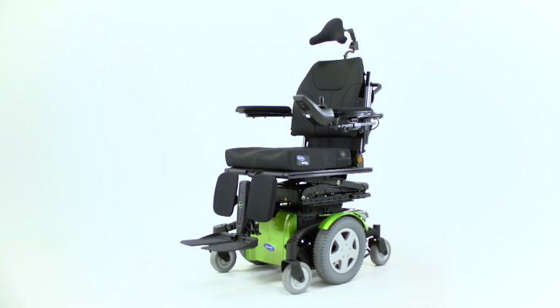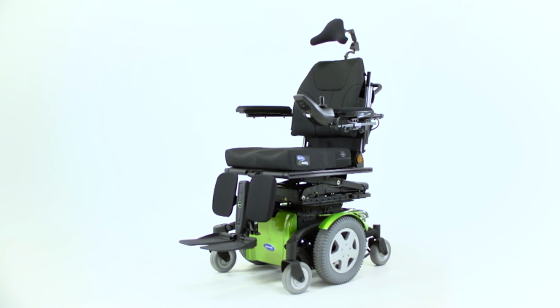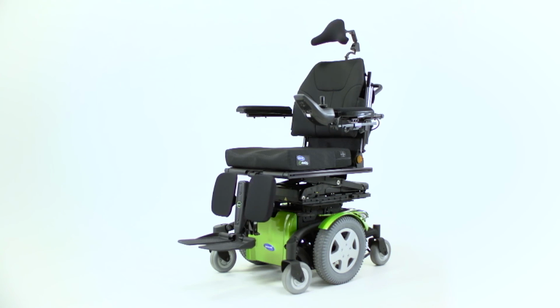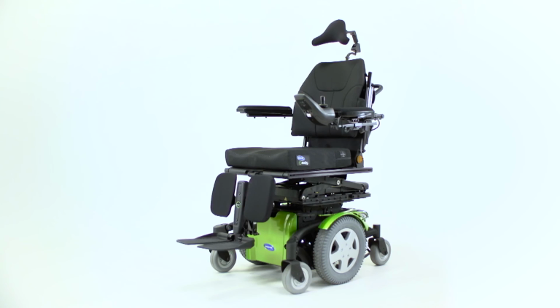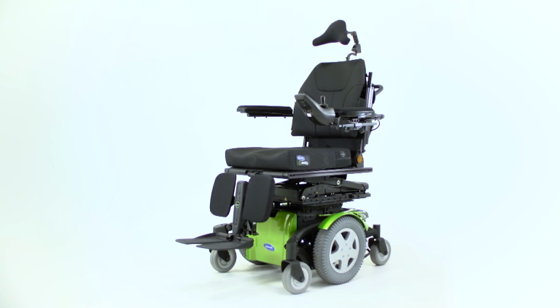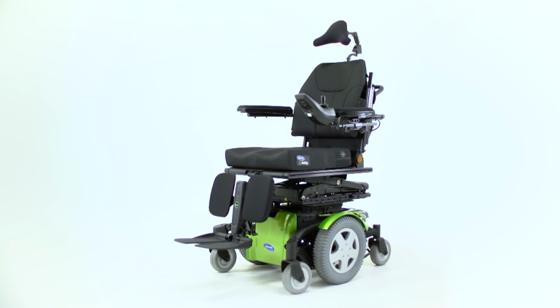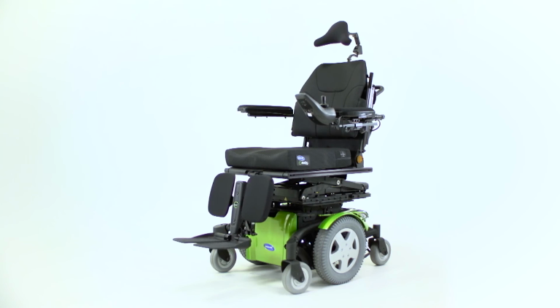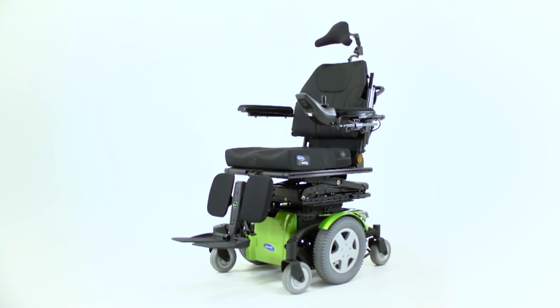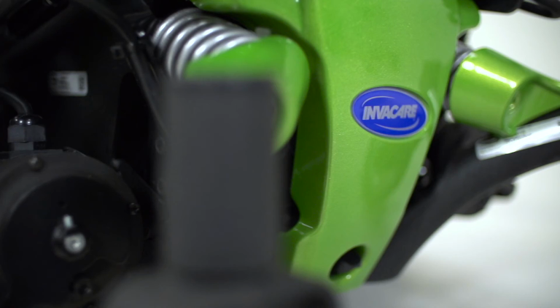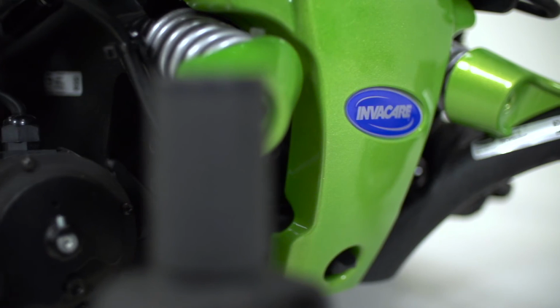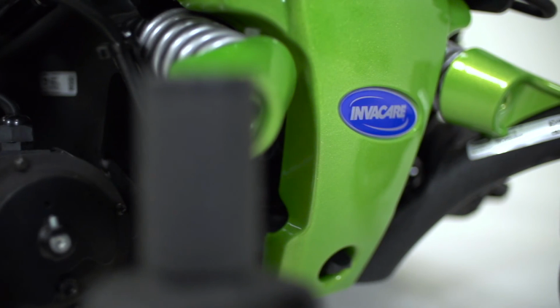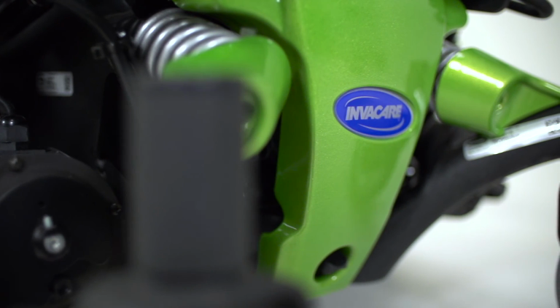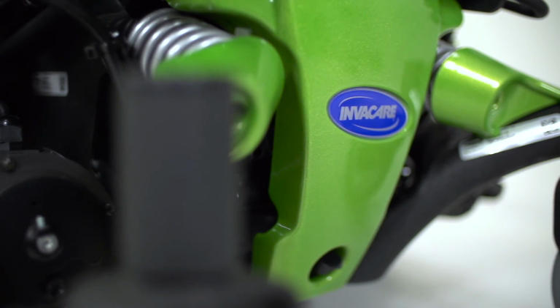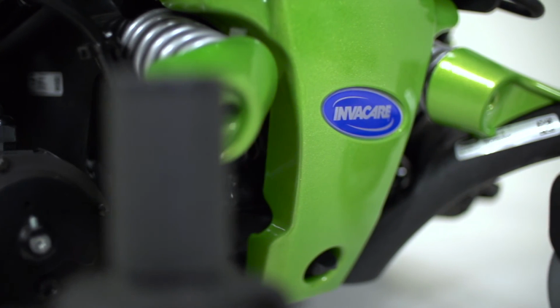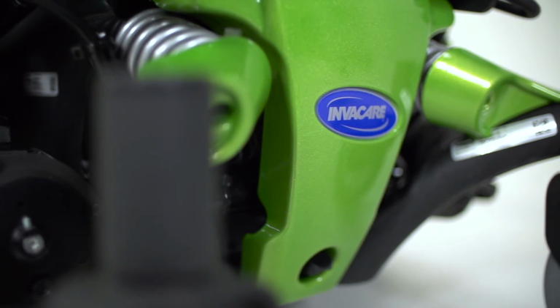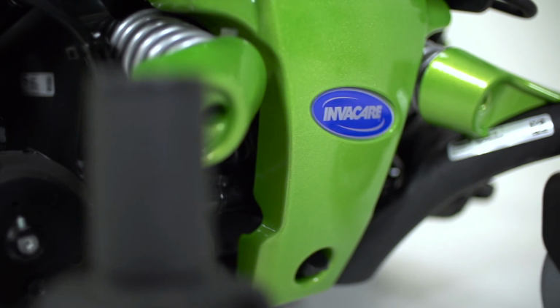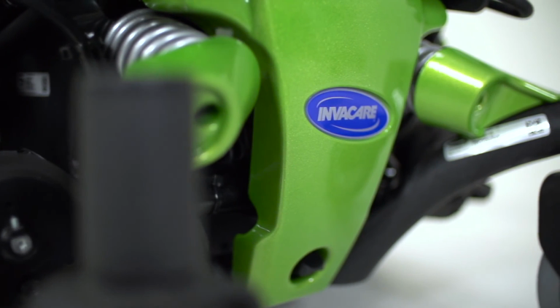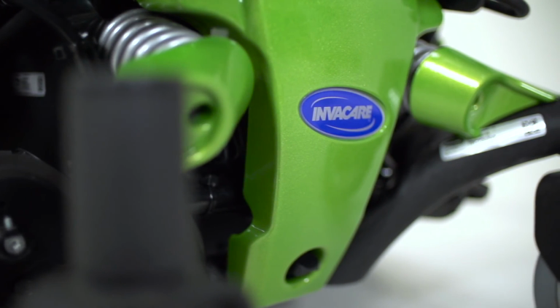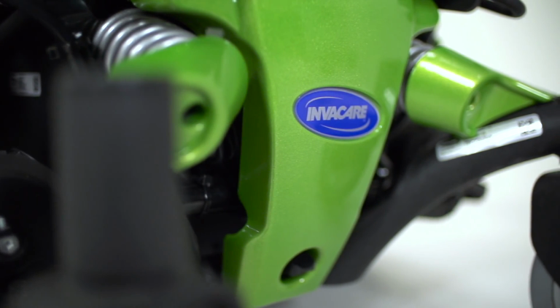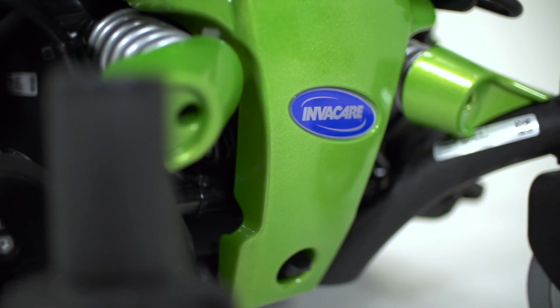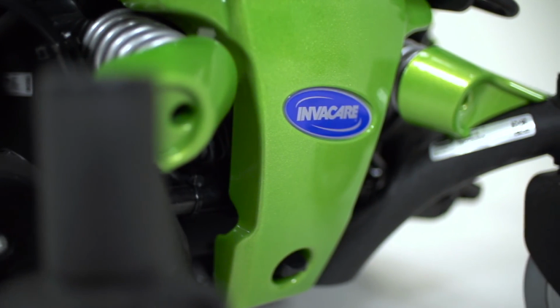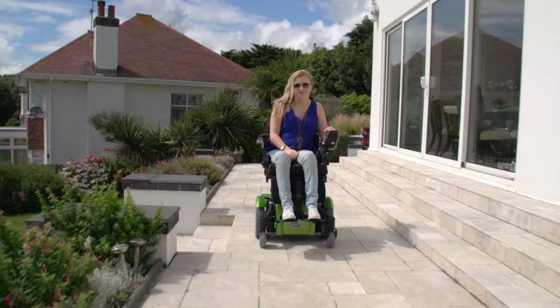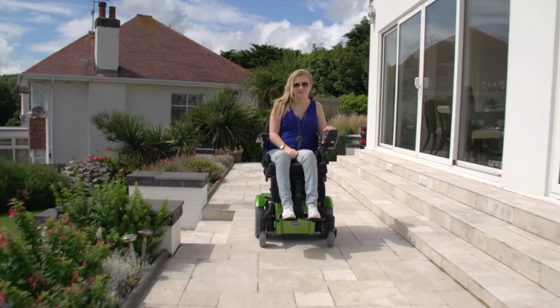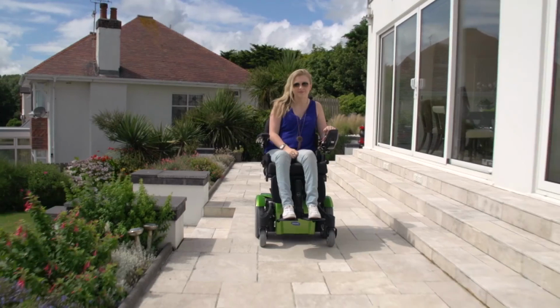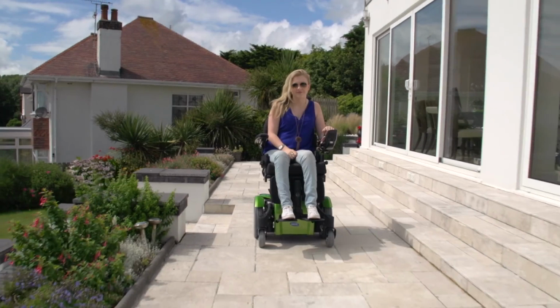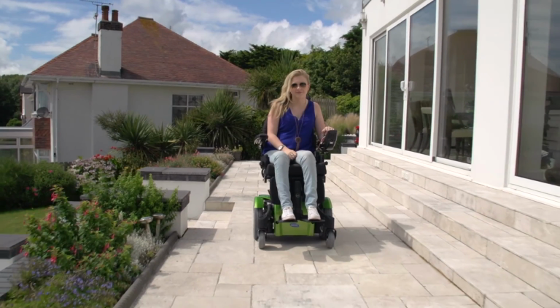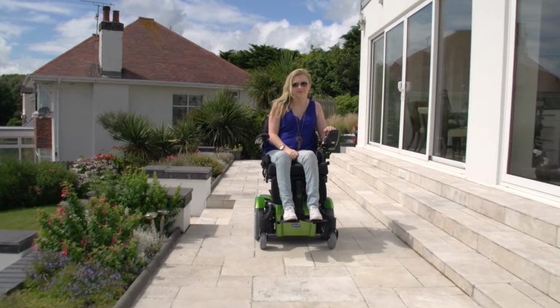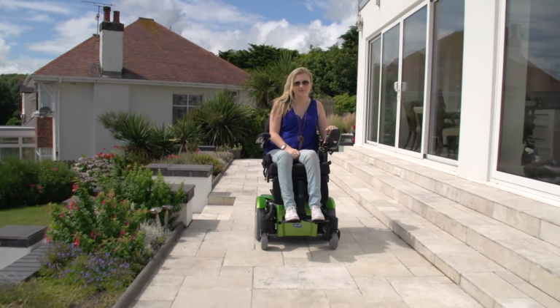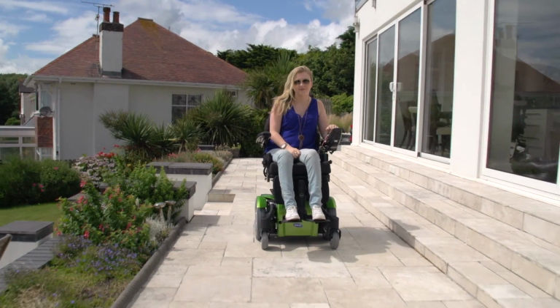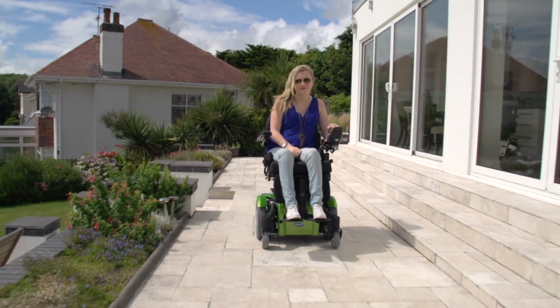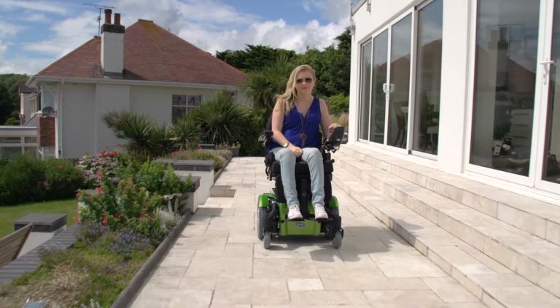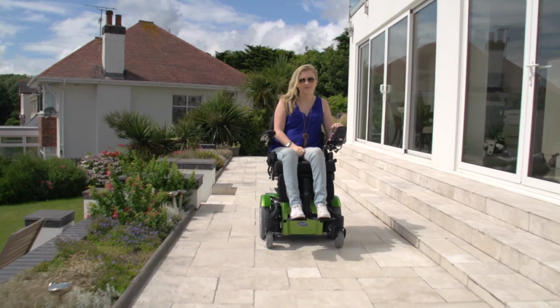The Ultra Lomax seating system has been designed to be the new benchmark in the complex rehab power positioning arena, and will revolutionise how you sit with its outstanding manoeuvrability.